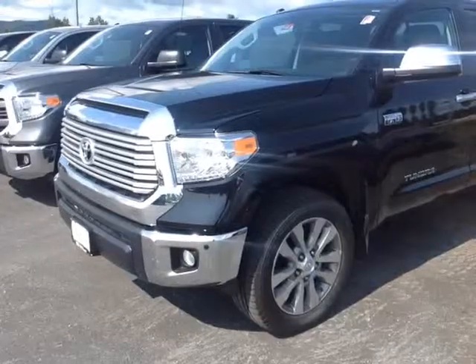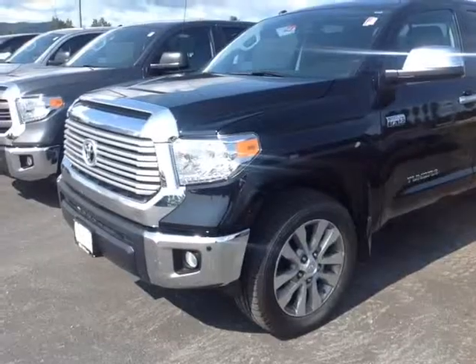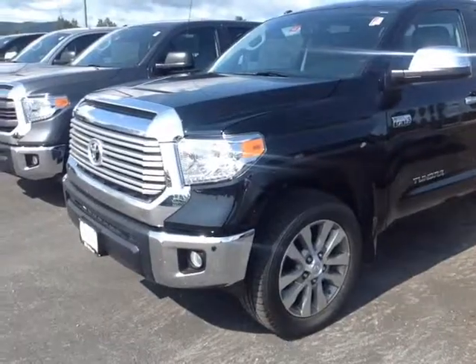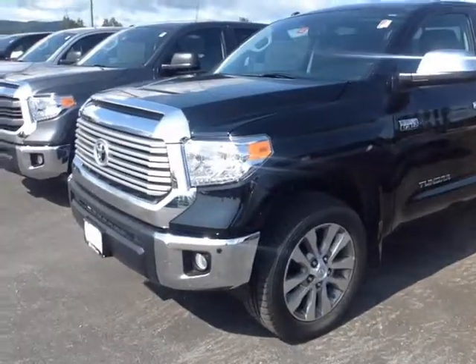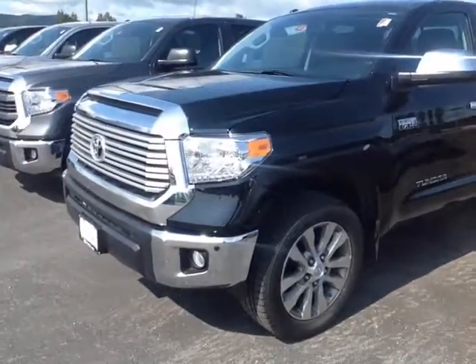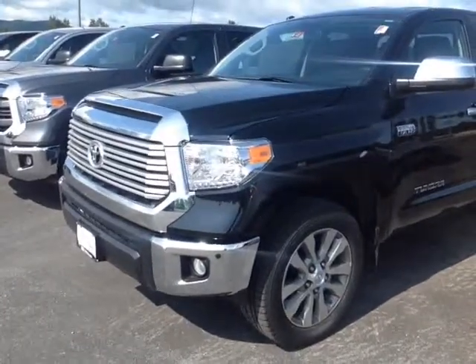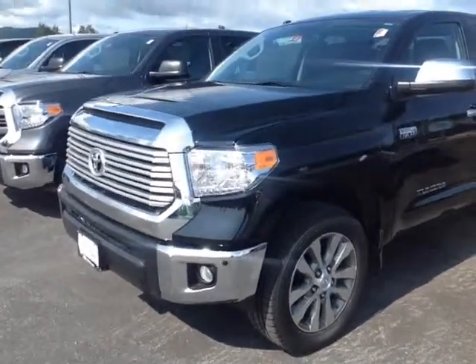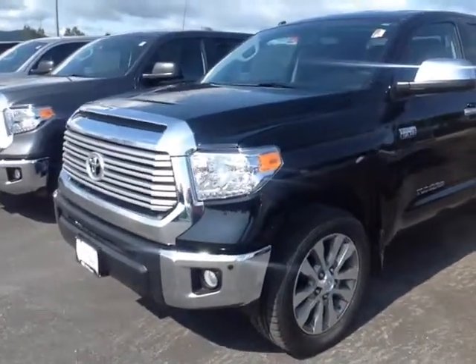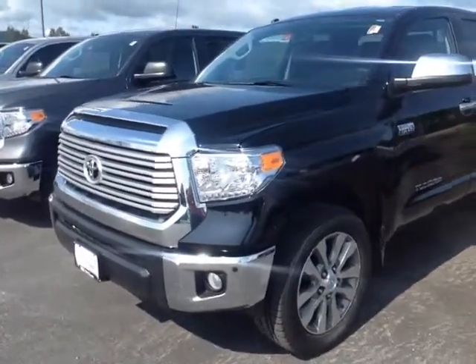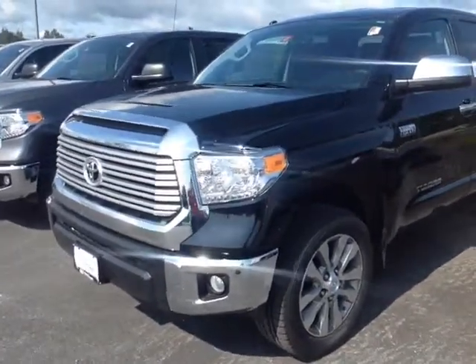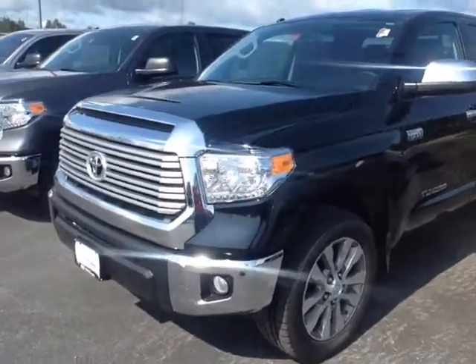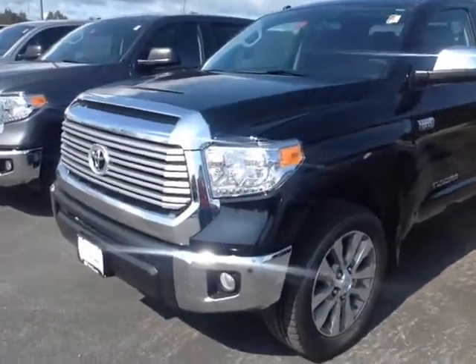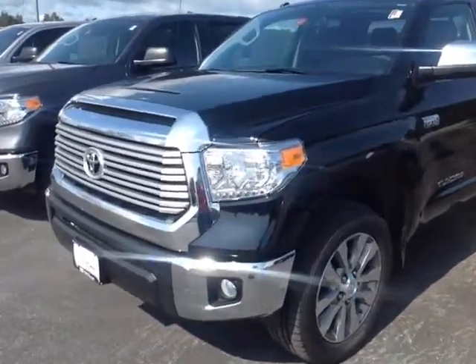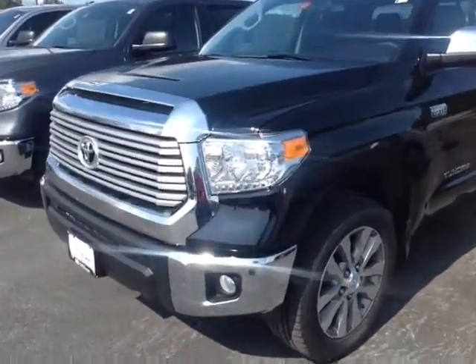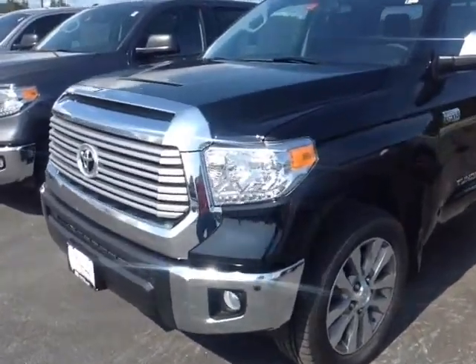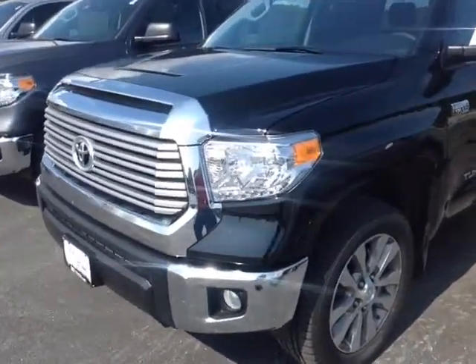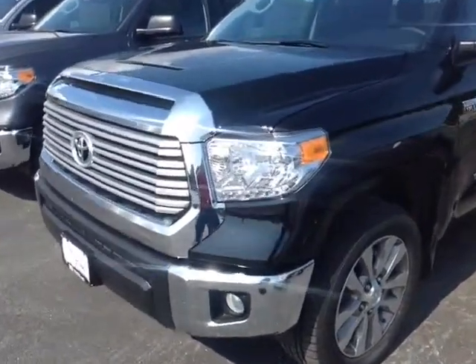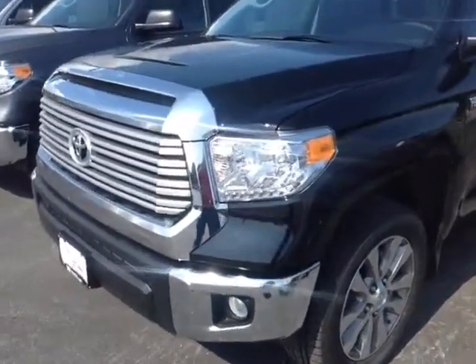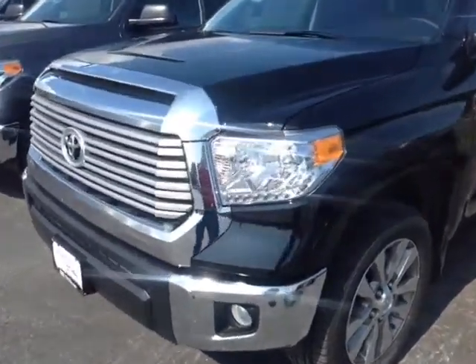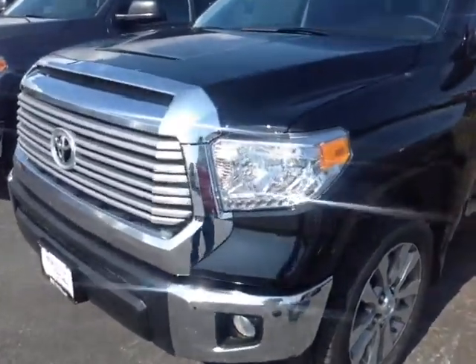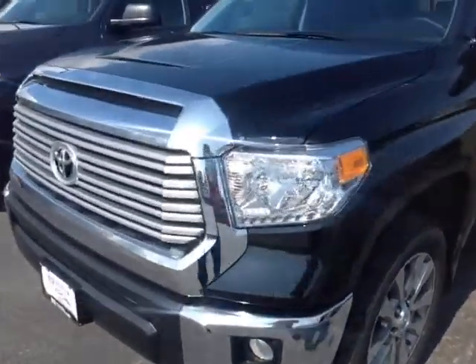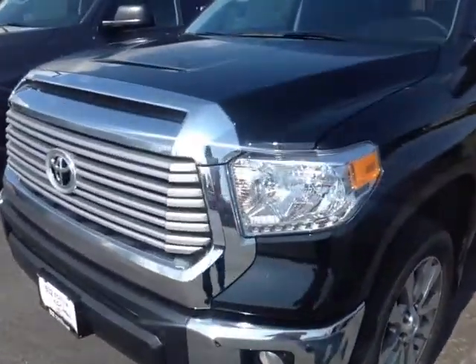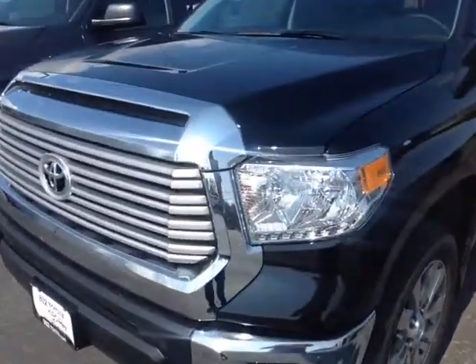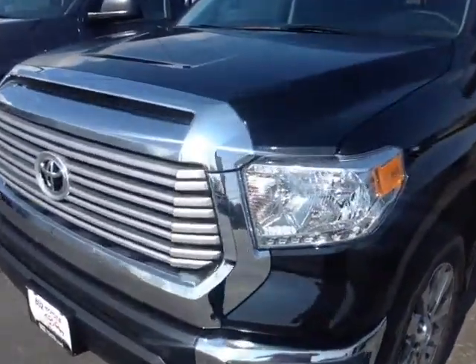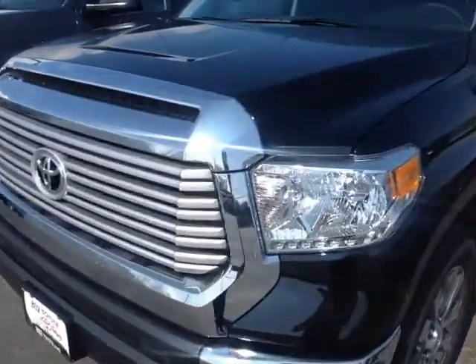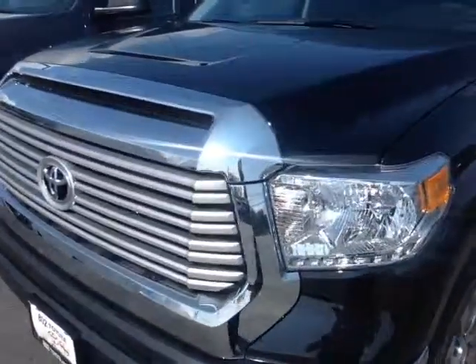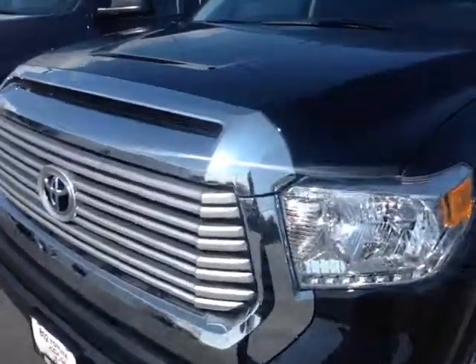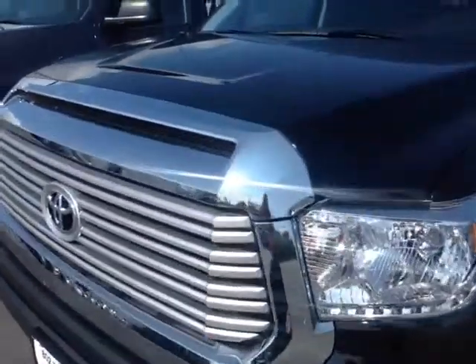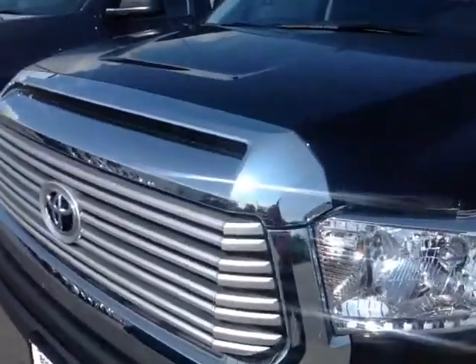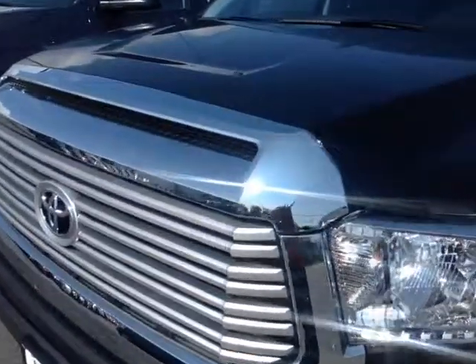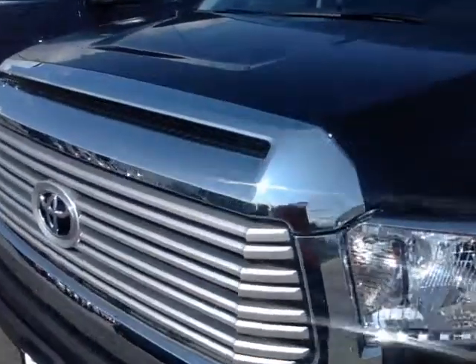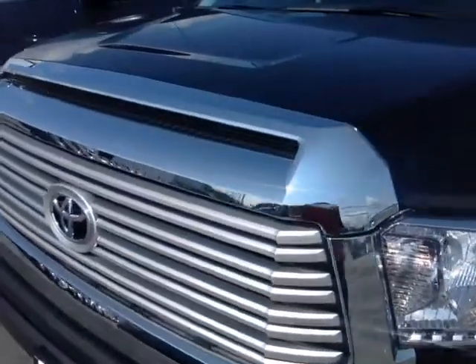And here it is, Matt — brand new for 2014, the totally redesigned Tundra.